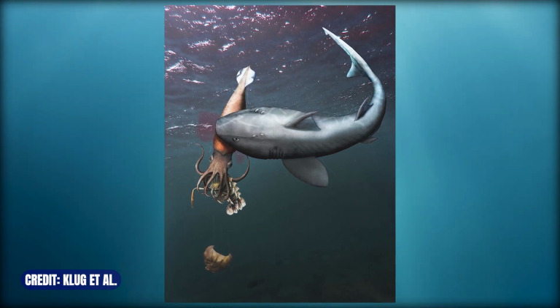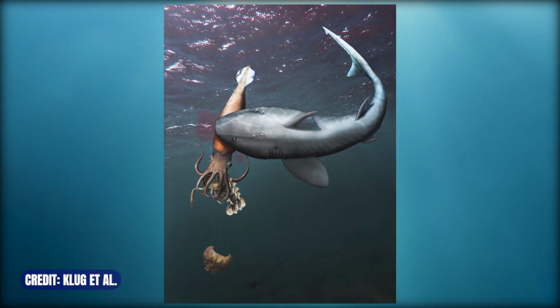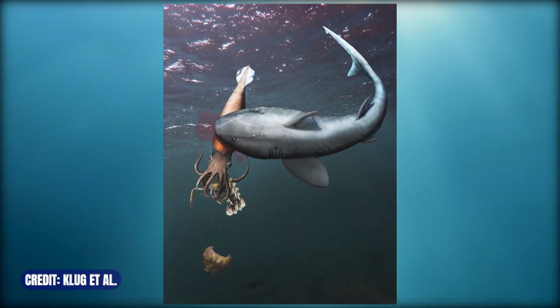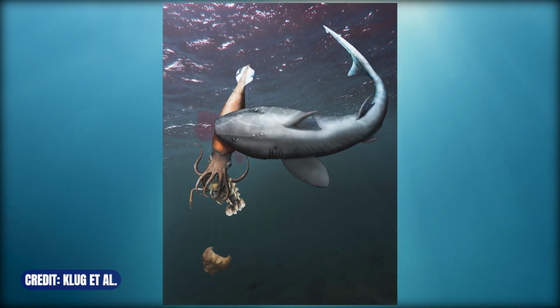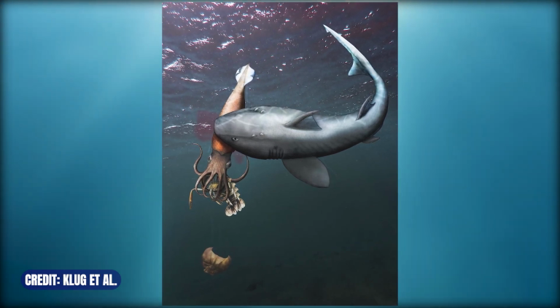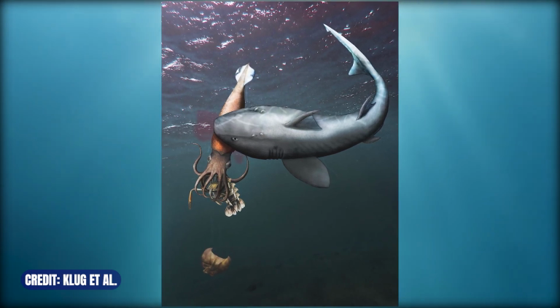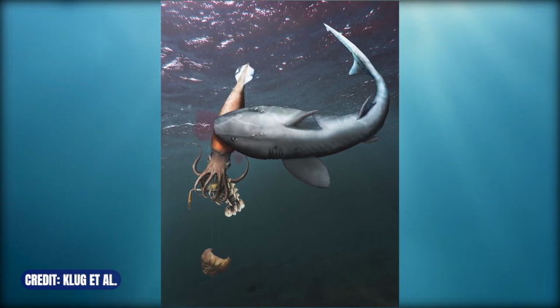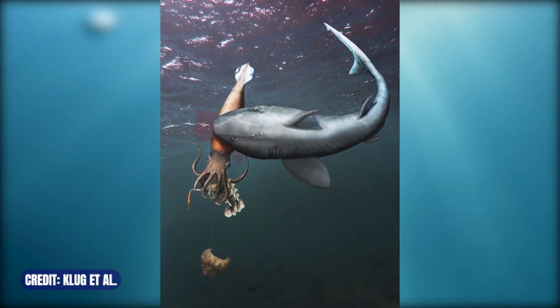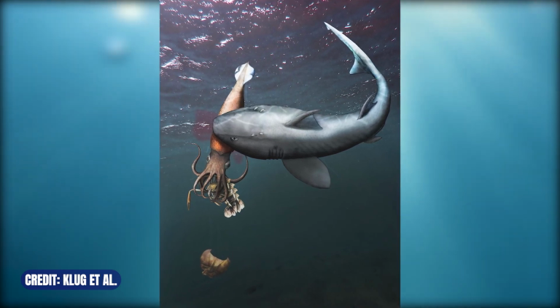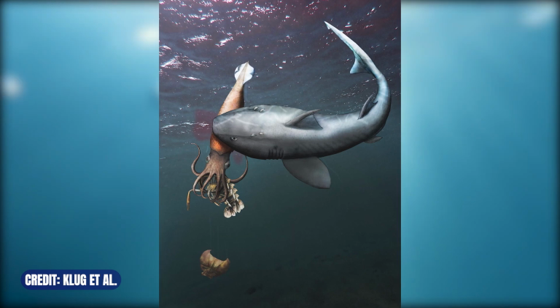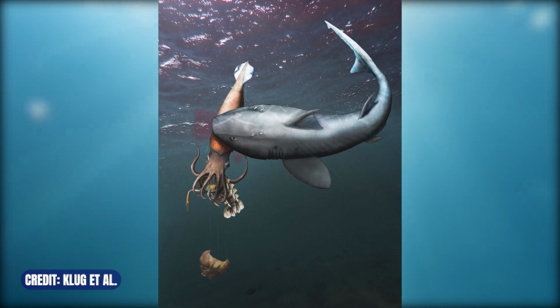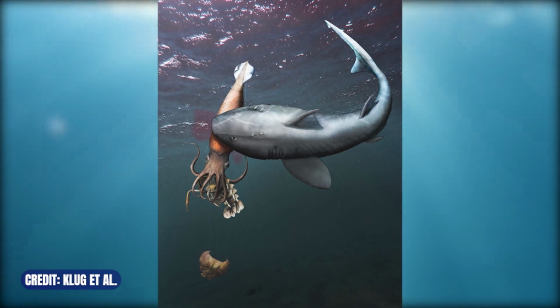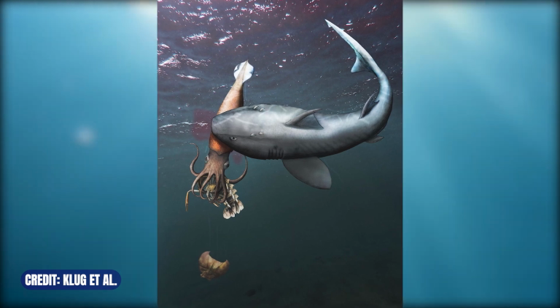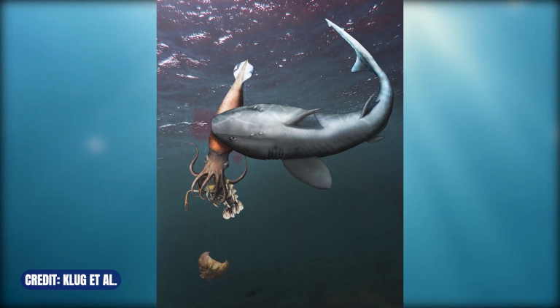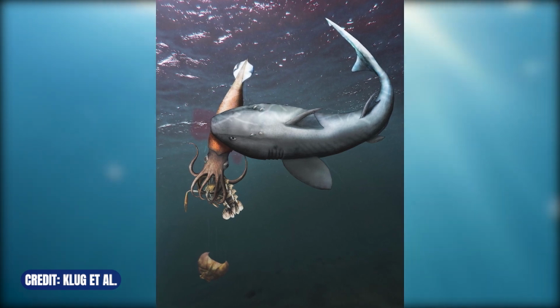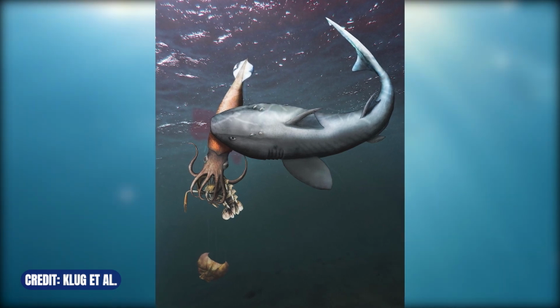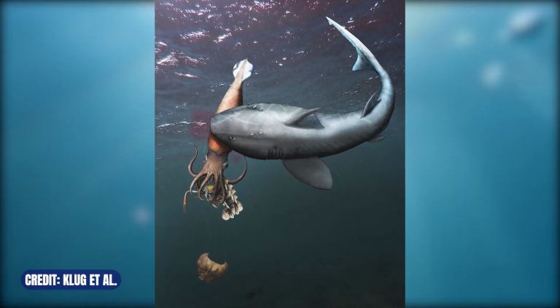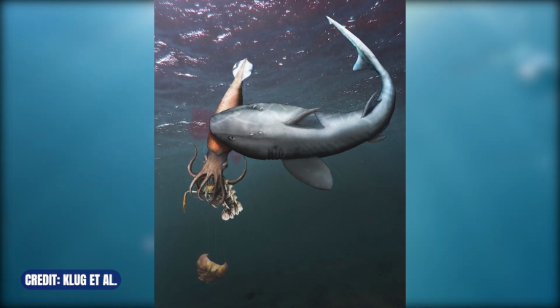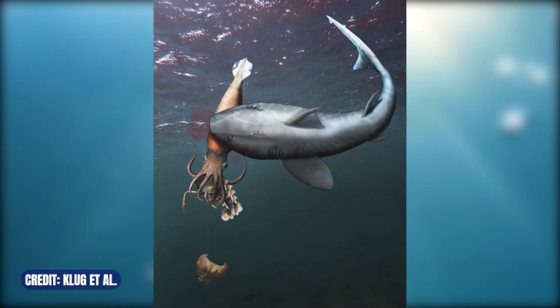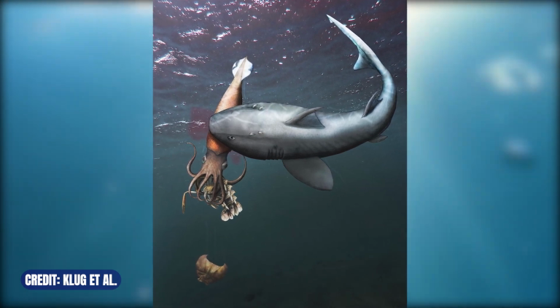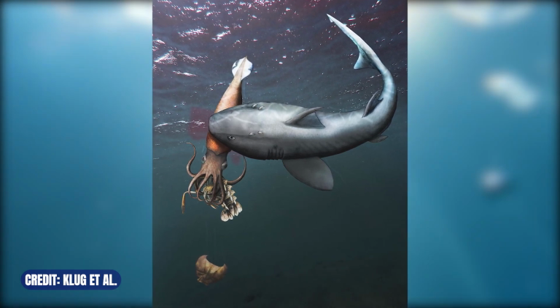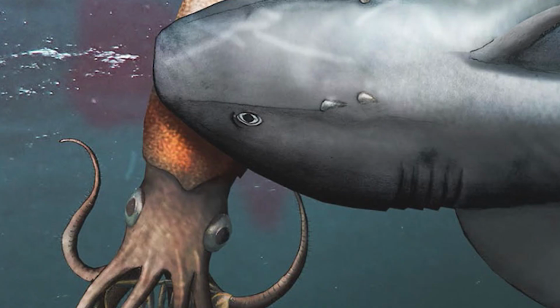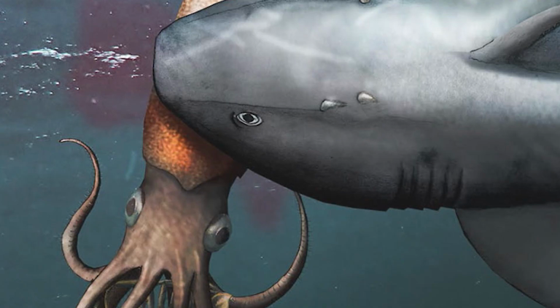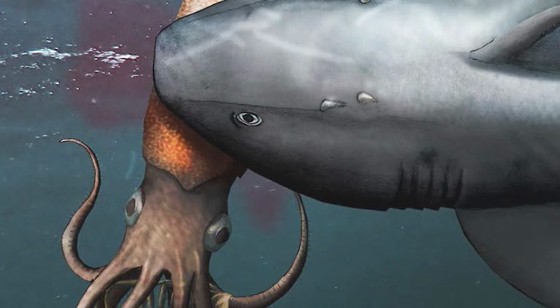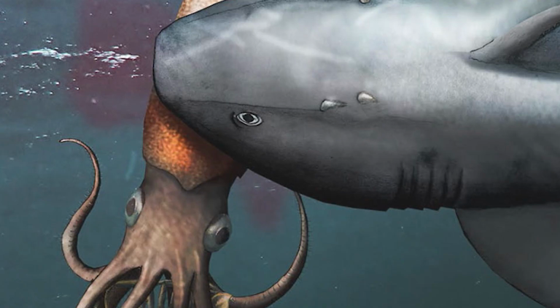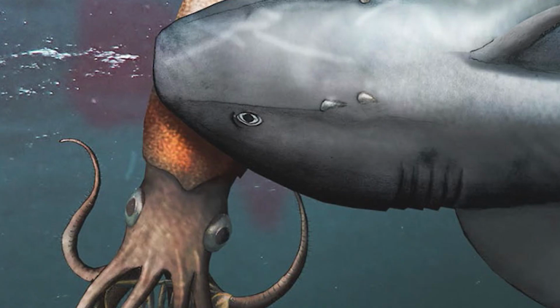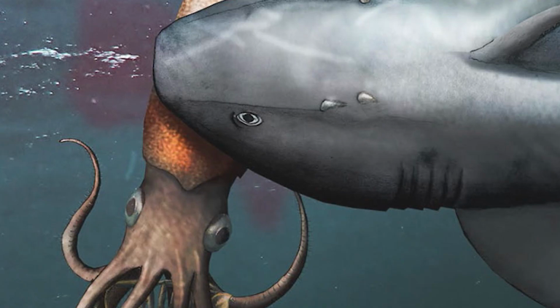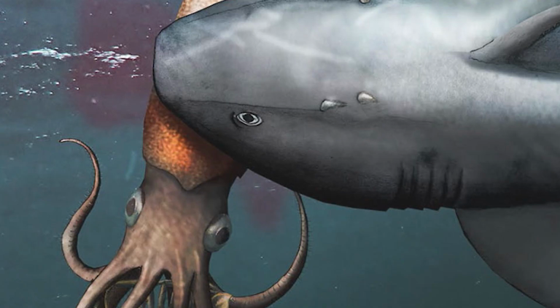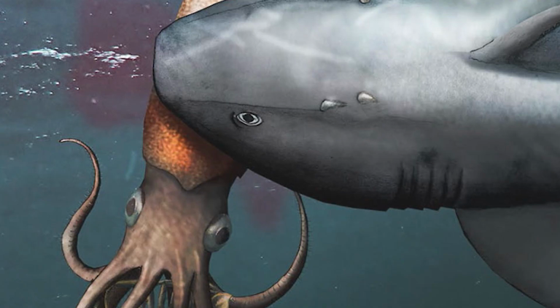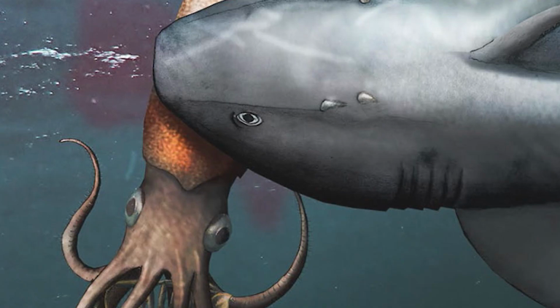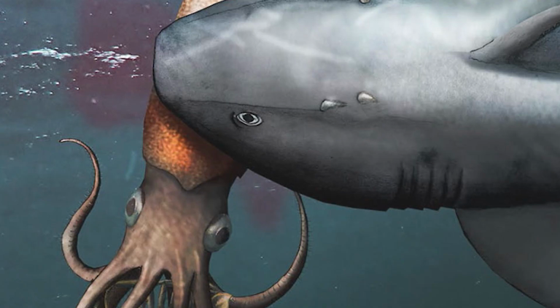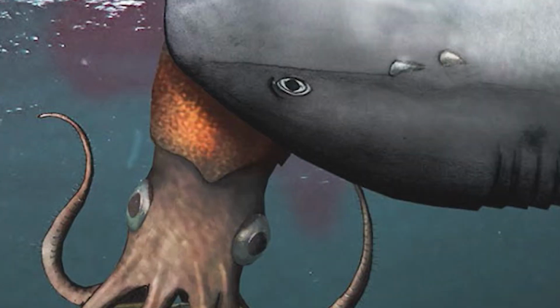Makes me wonder if they kept digging if they would have found a pliosaur munching on the shark or something. Imagine if it just kept going layers and layers deeper.